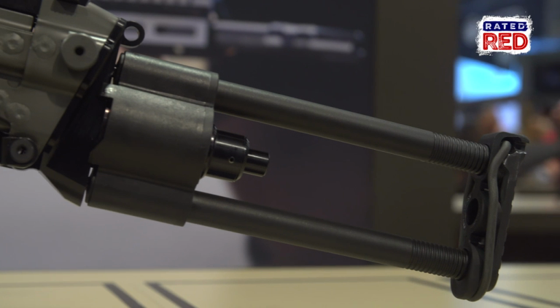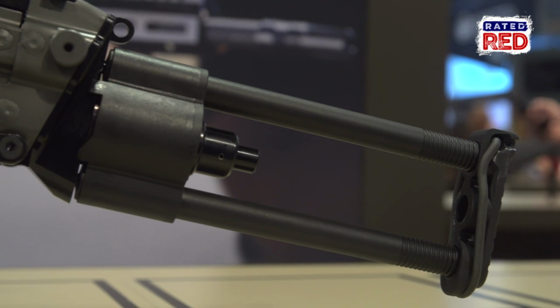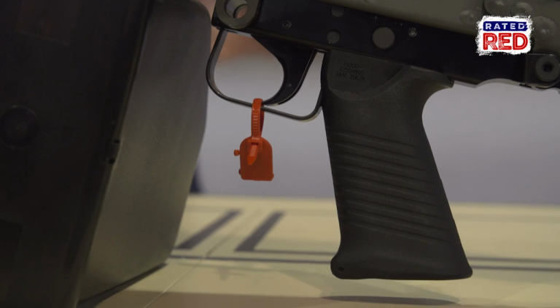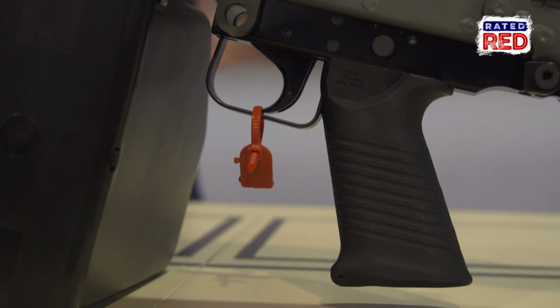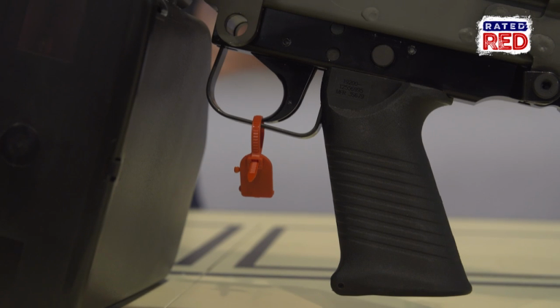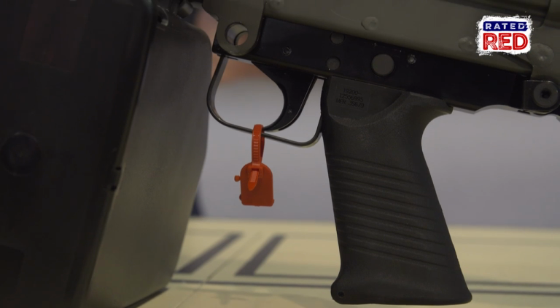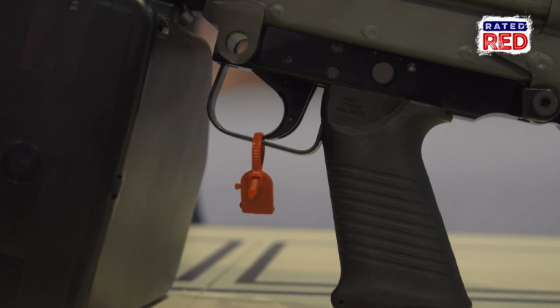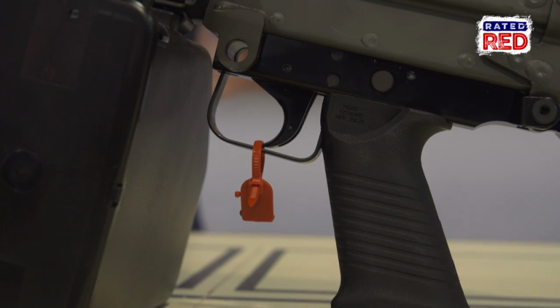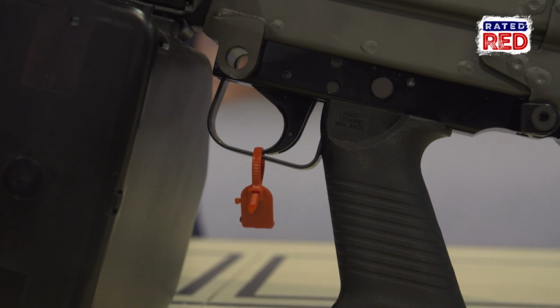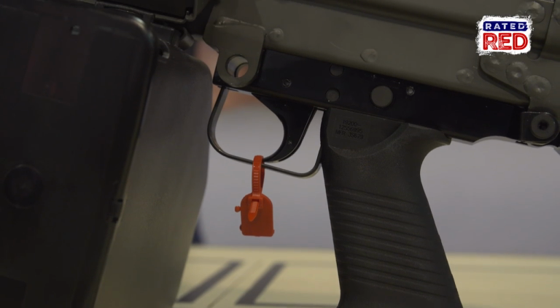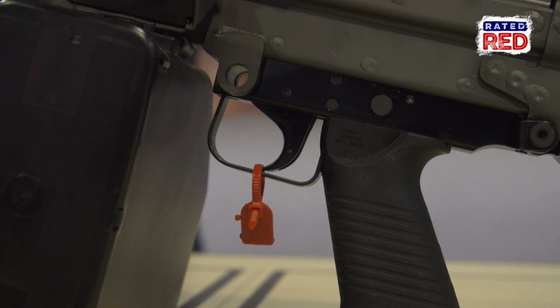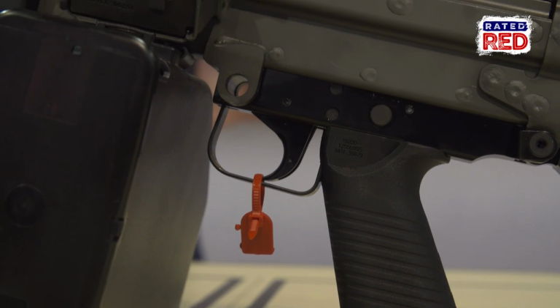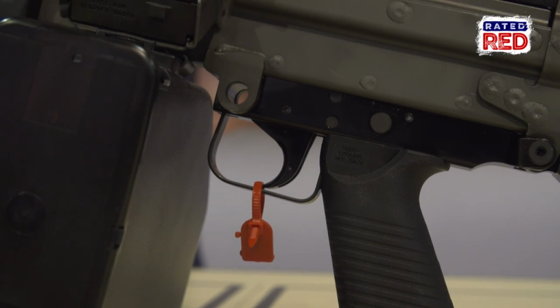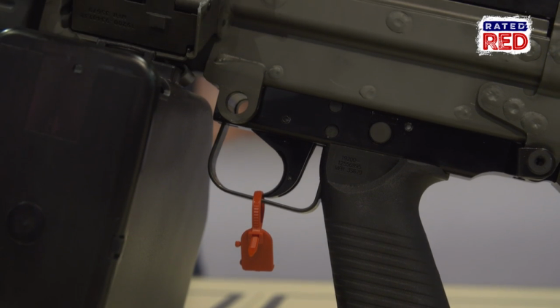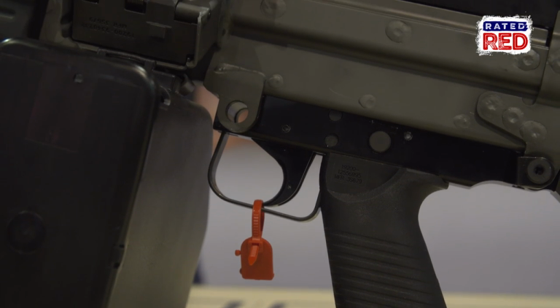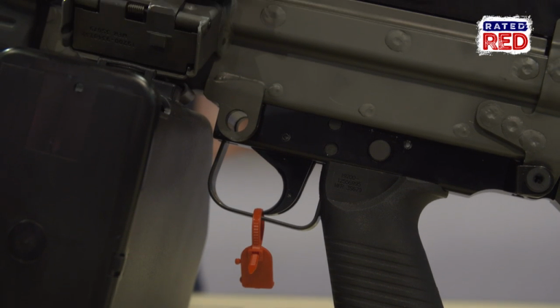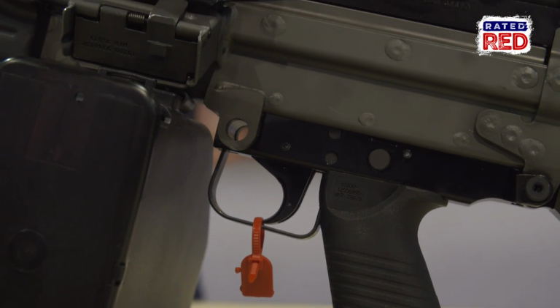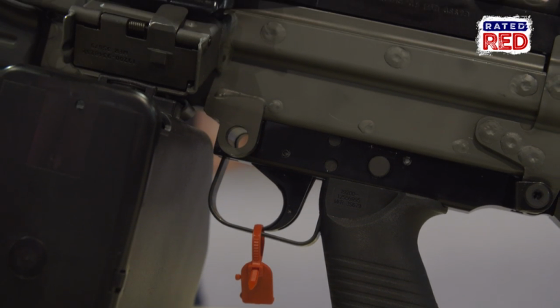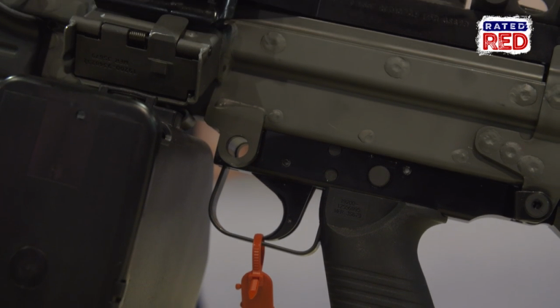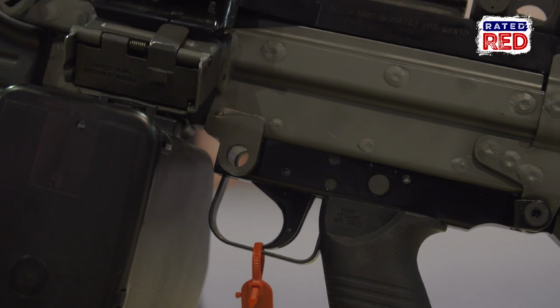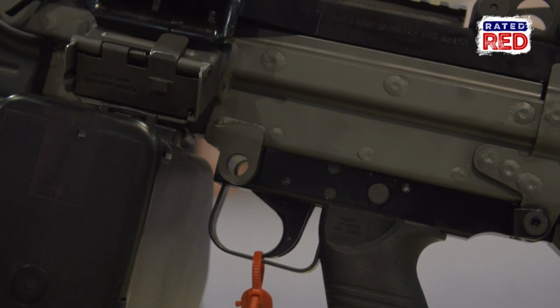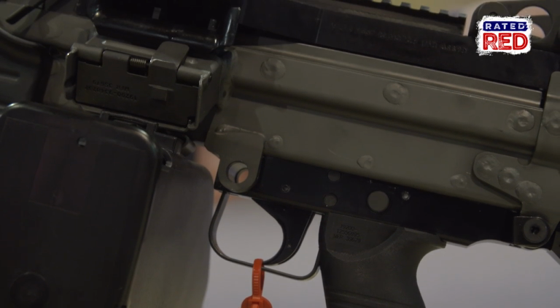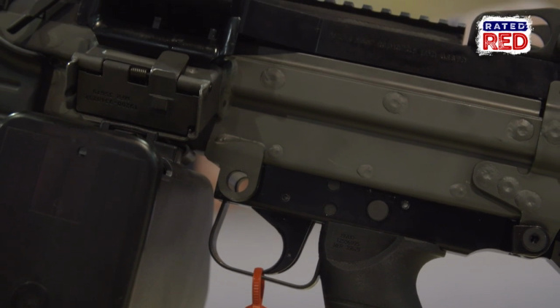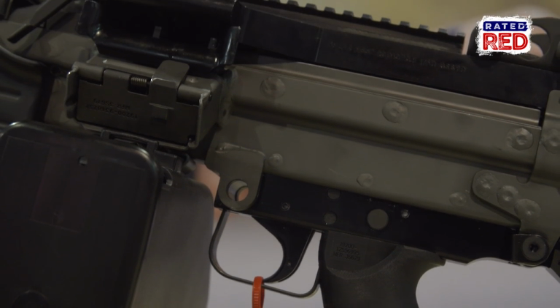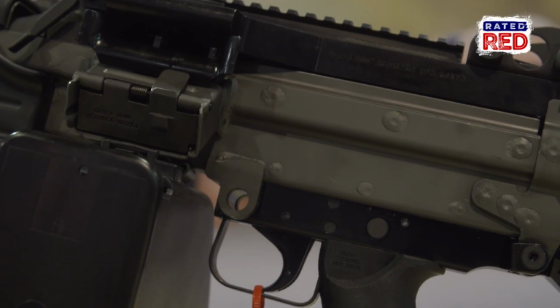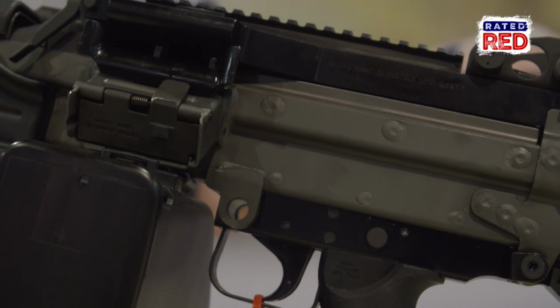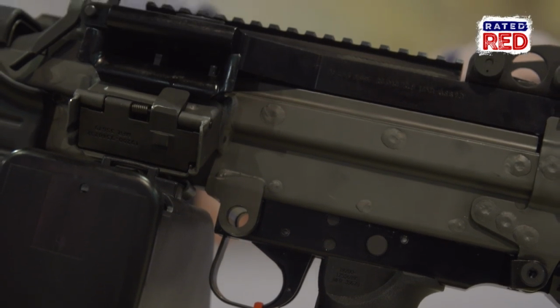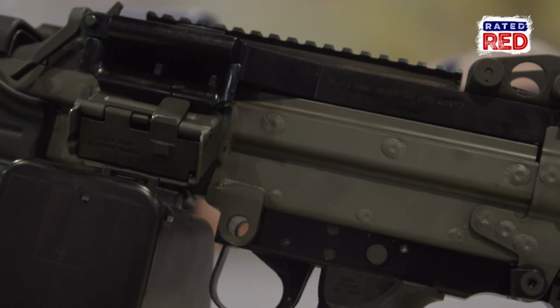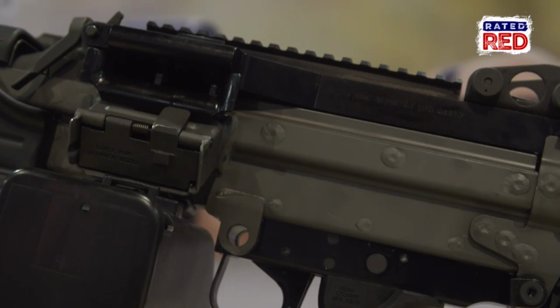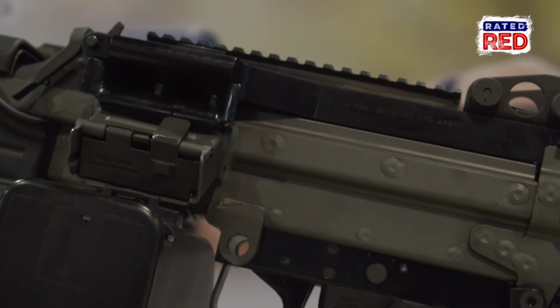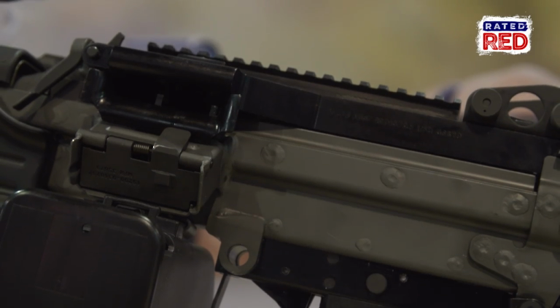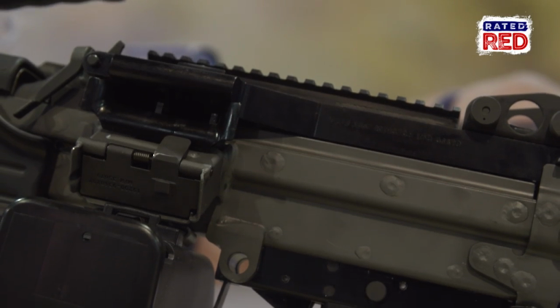The MSRP for the M249S Para is $8,799 and it is shipping now.